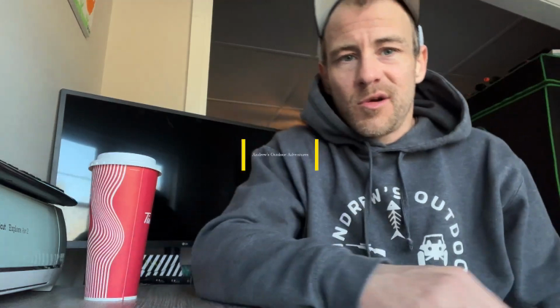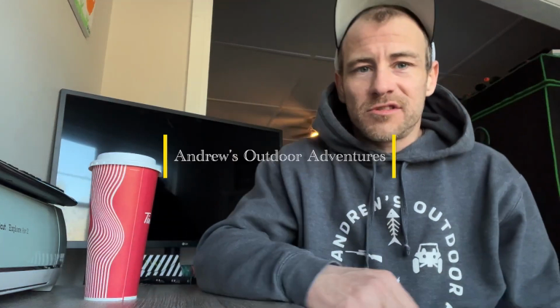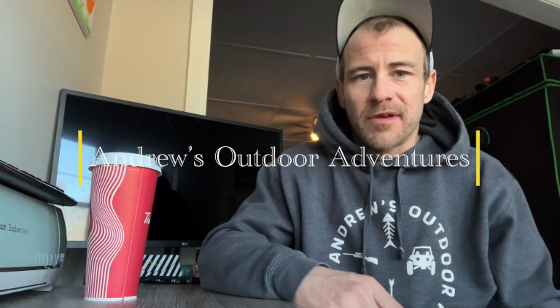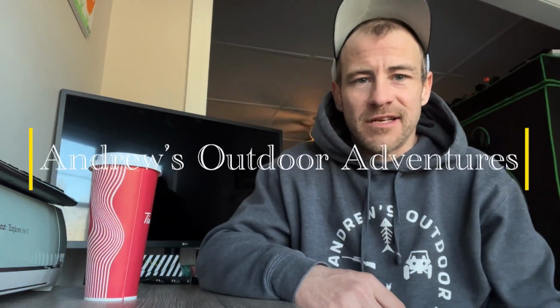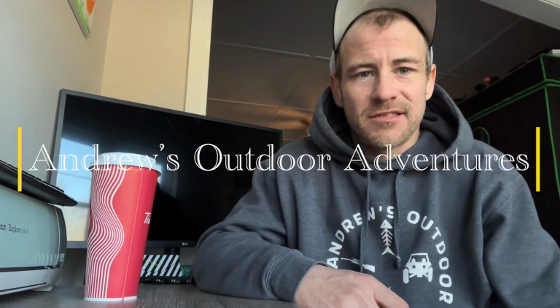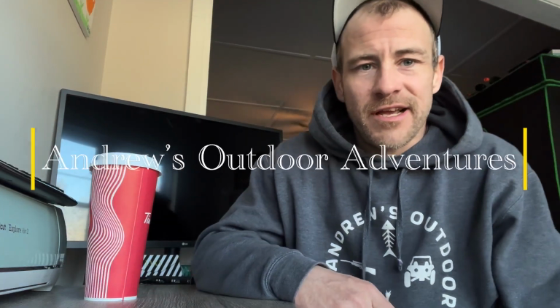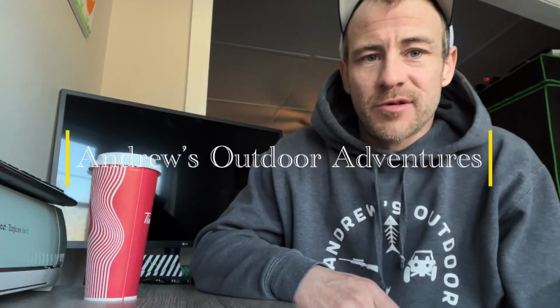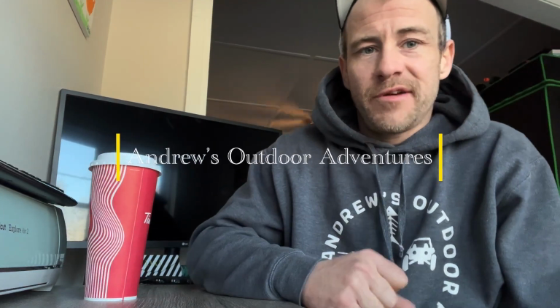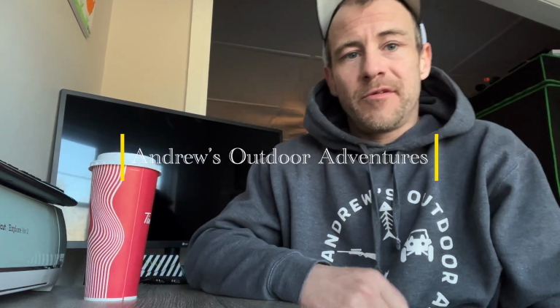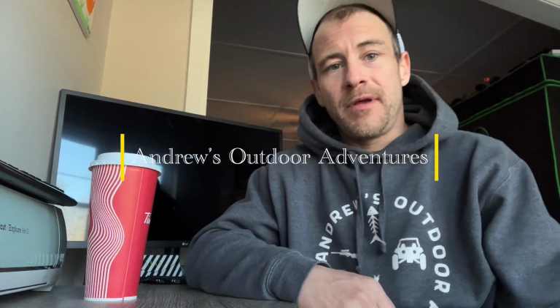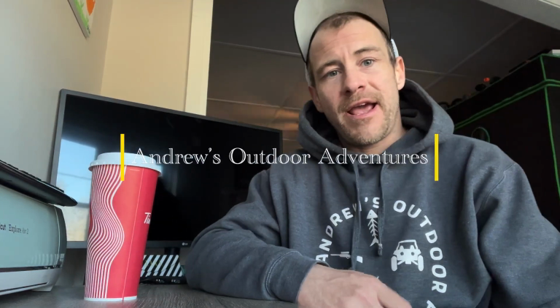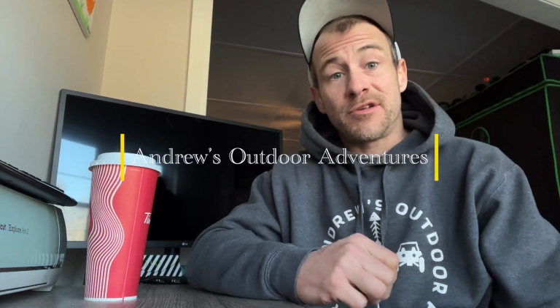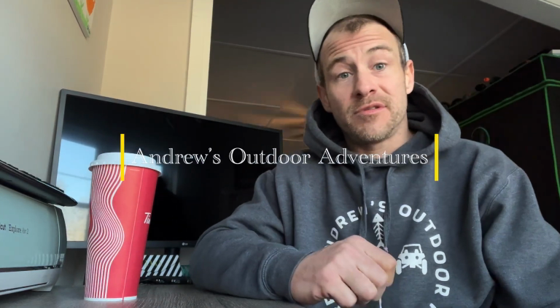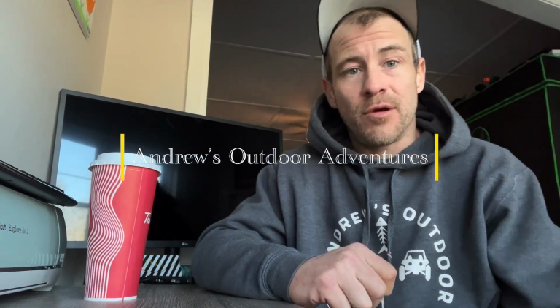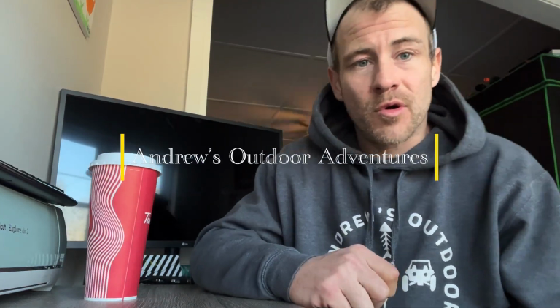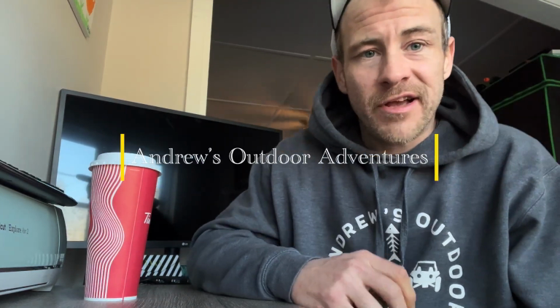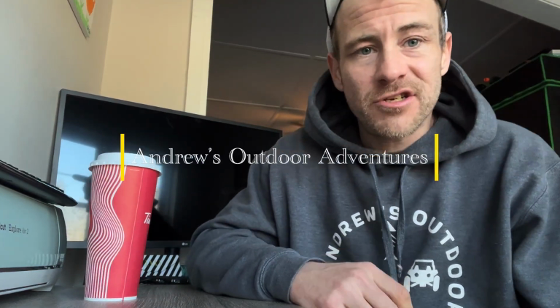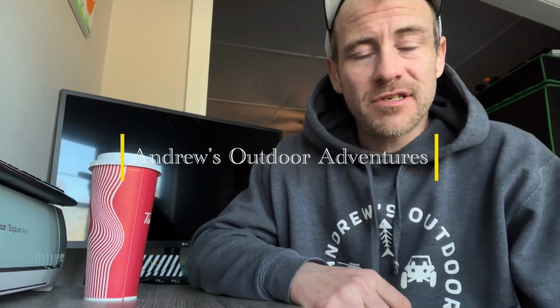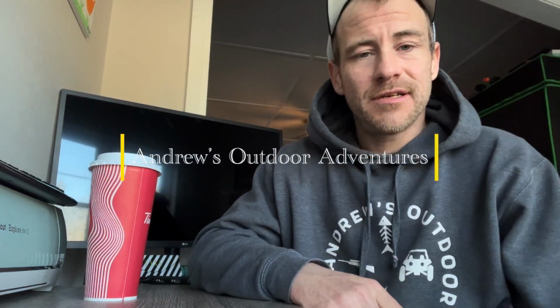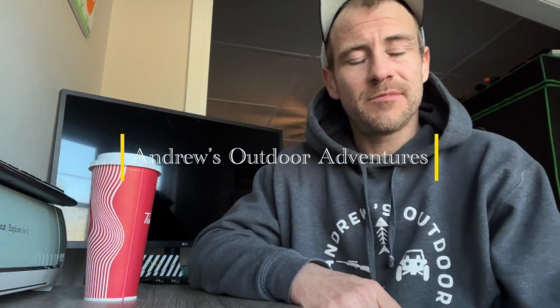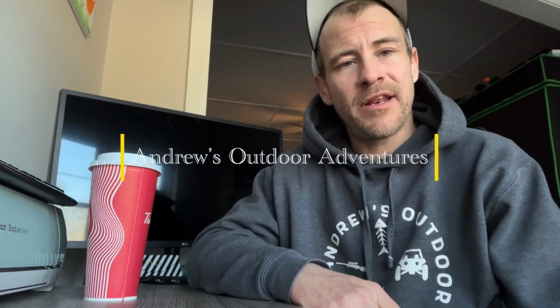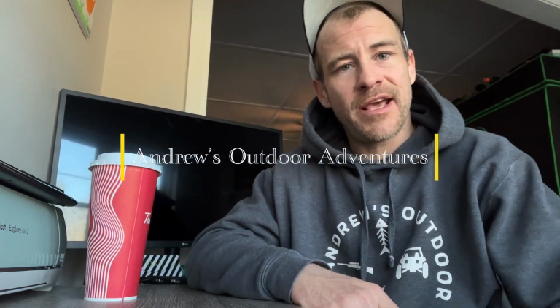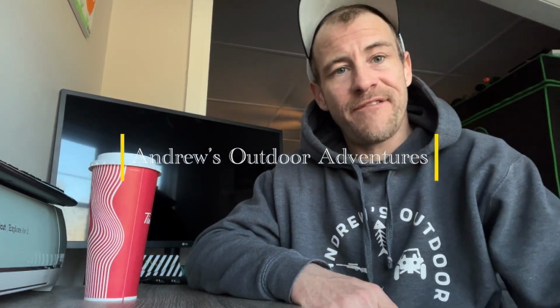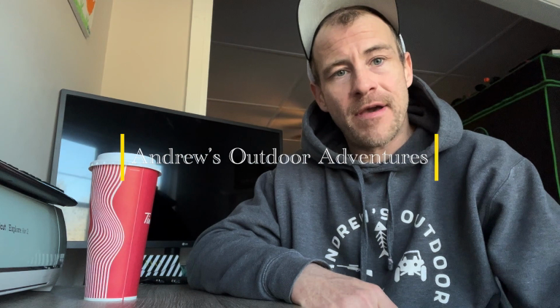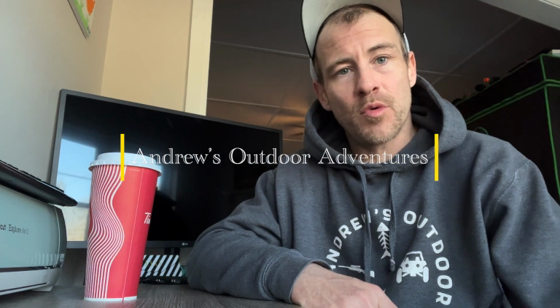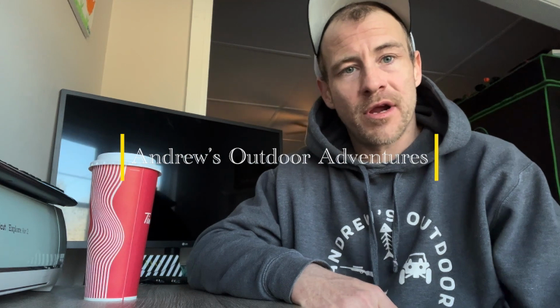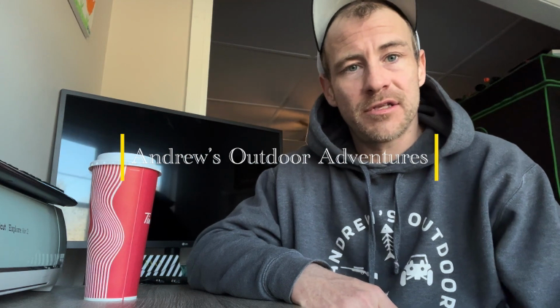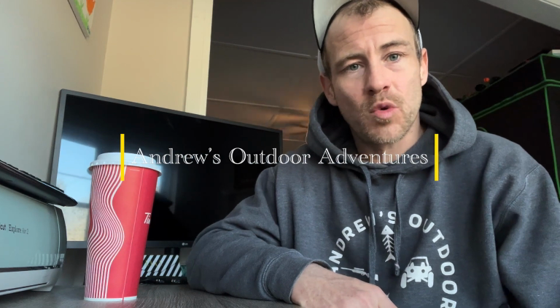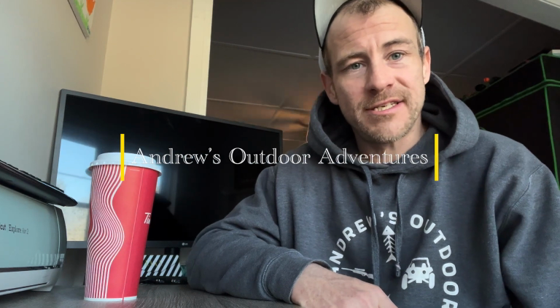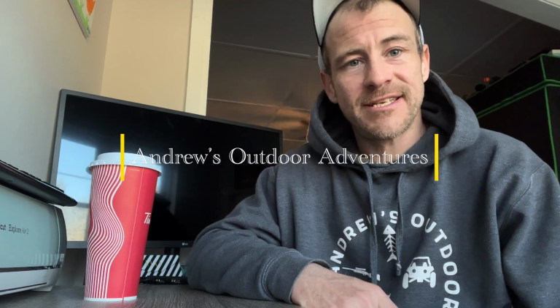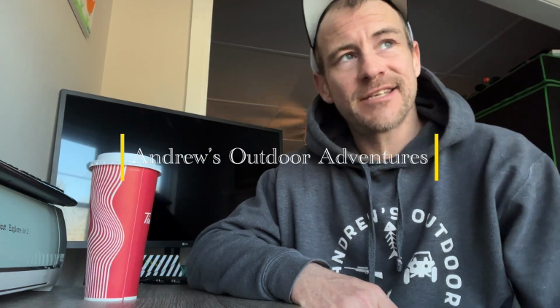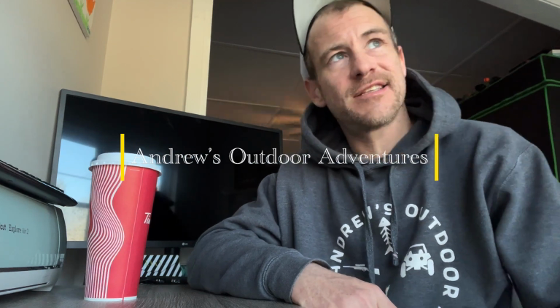What's up guys, it's Andrew here from Andrew's Outdoor Adventures. It's Monday, February 26th.